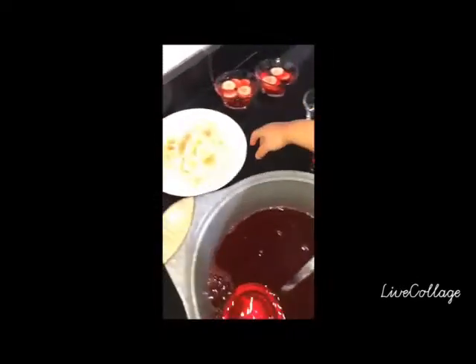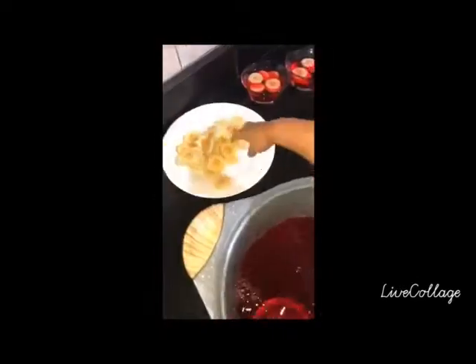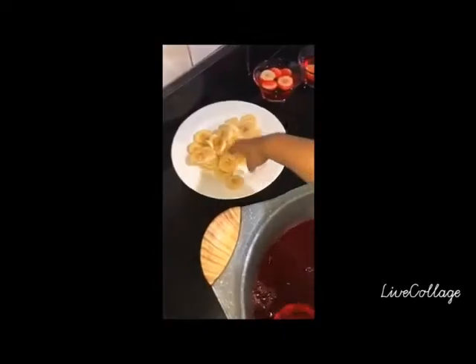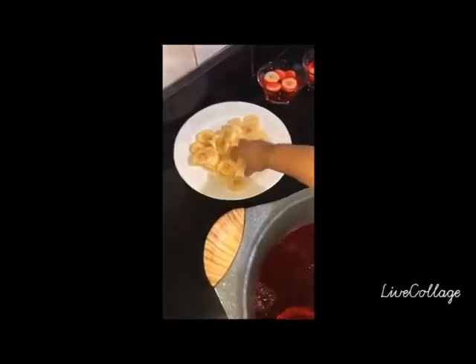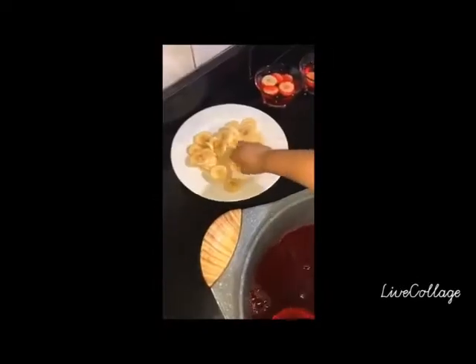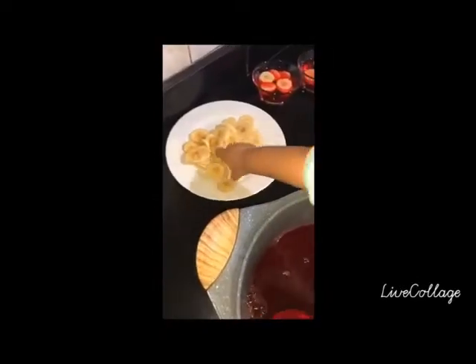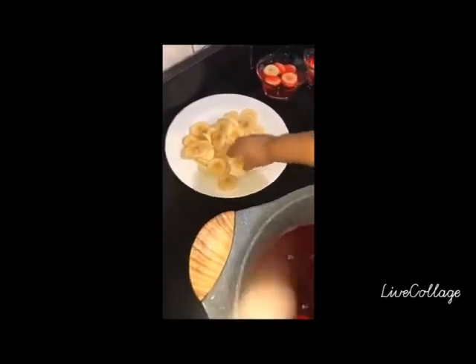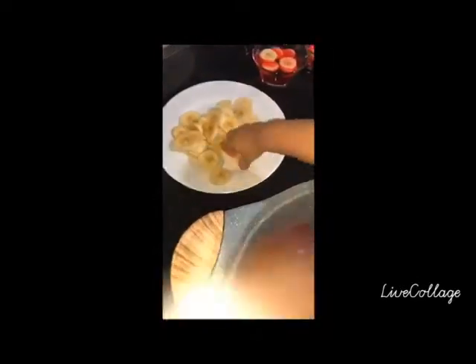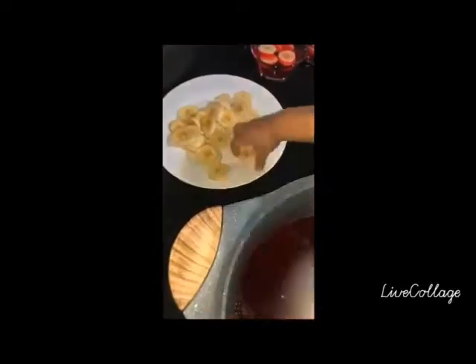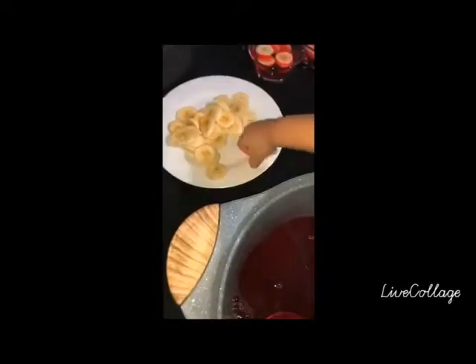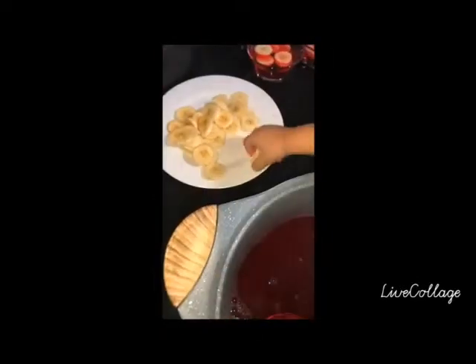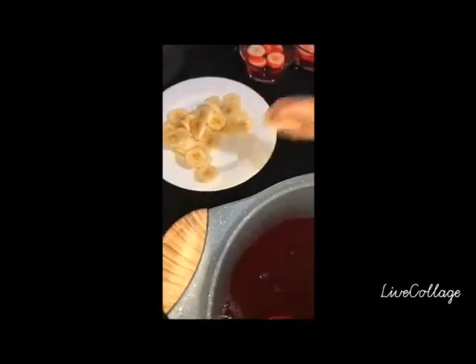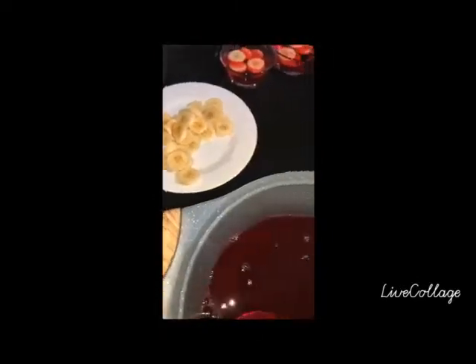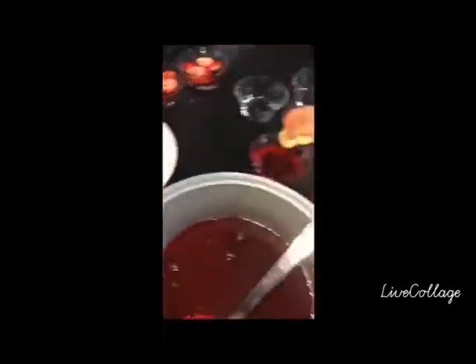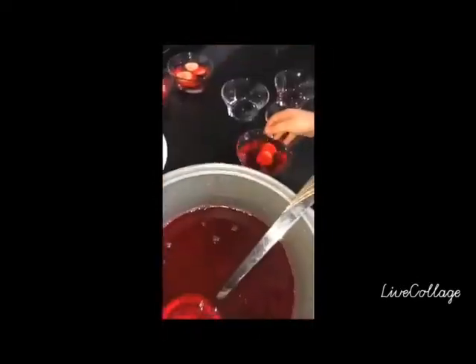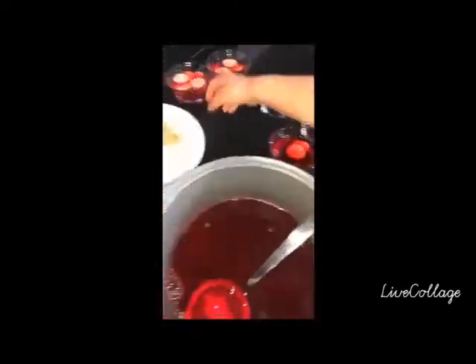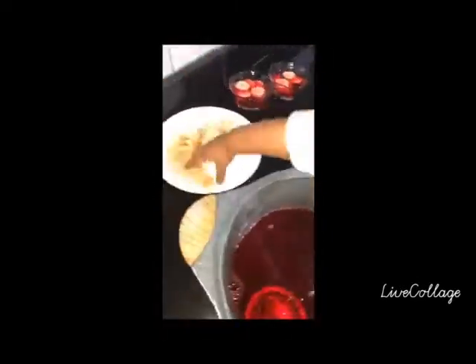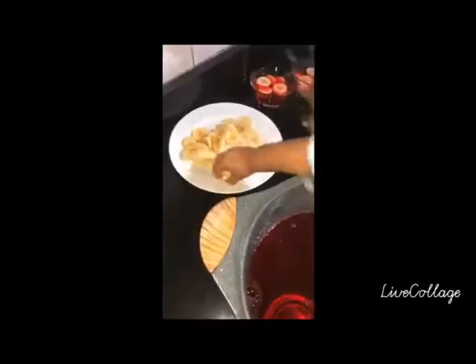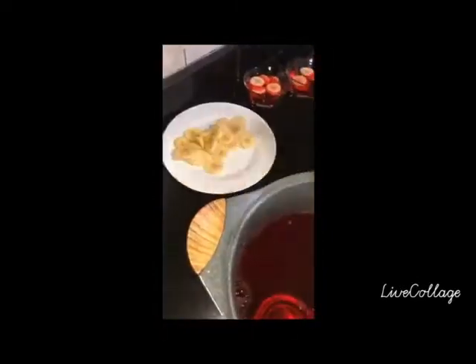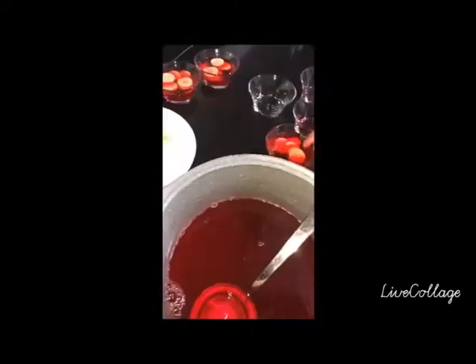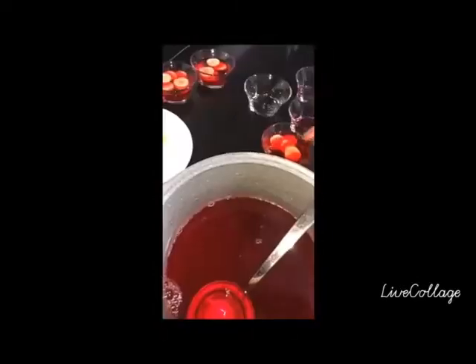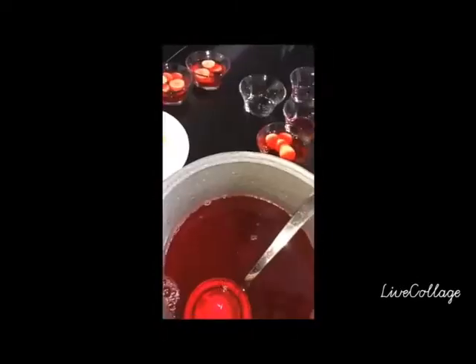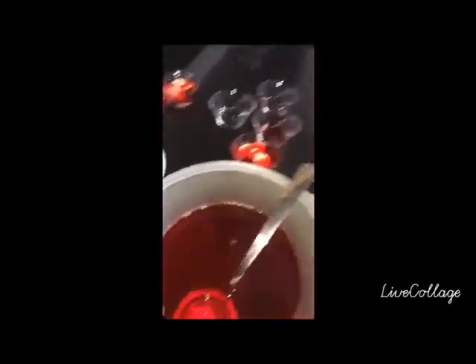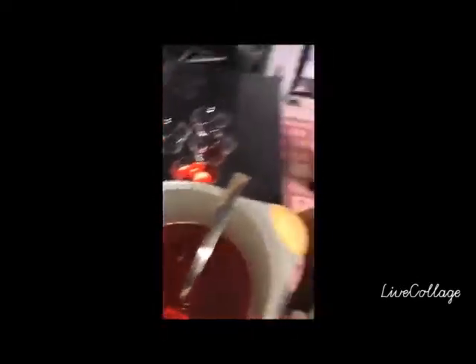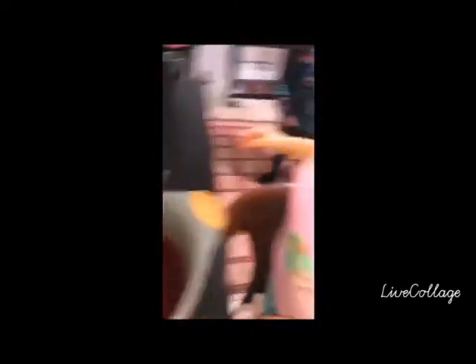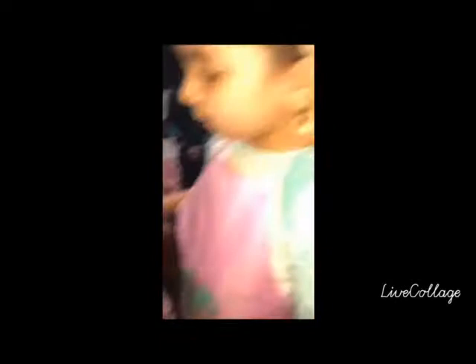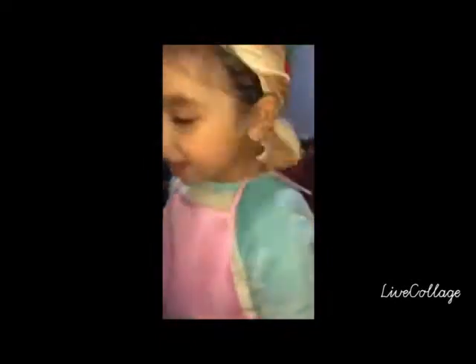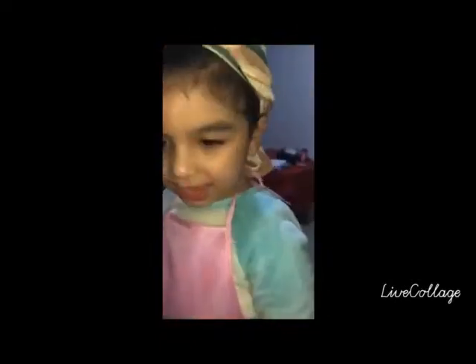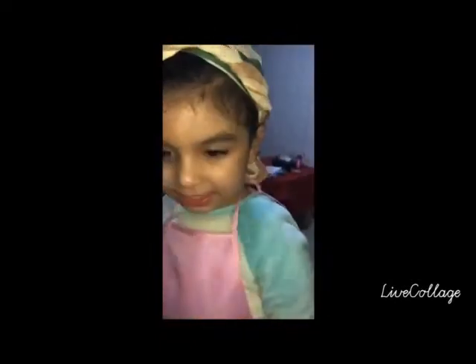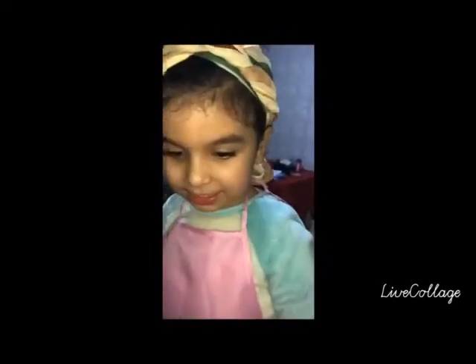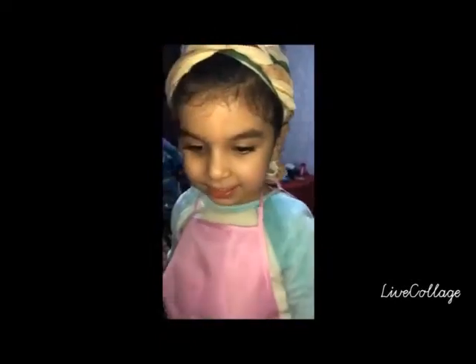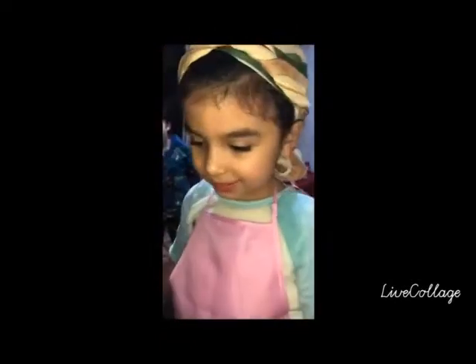We're cooking in the kitchen, baking a cake, so many yummy things we can make.